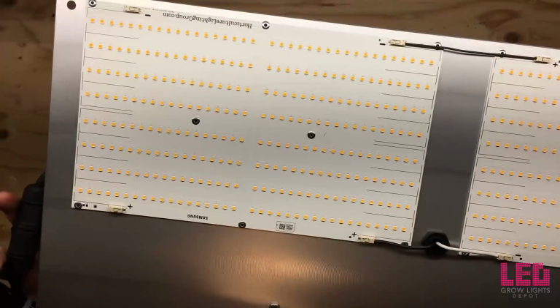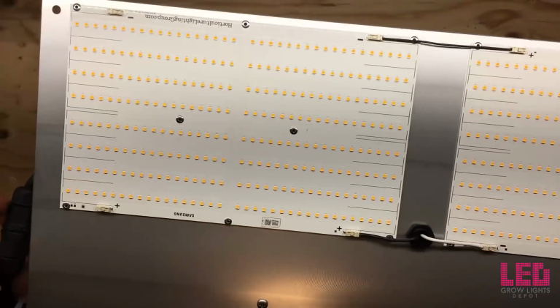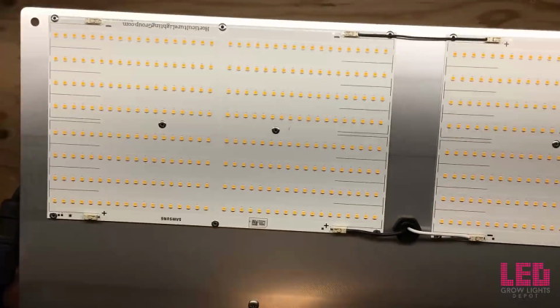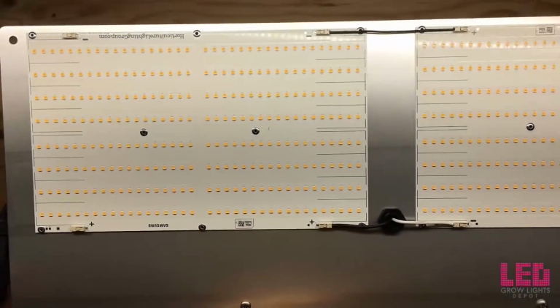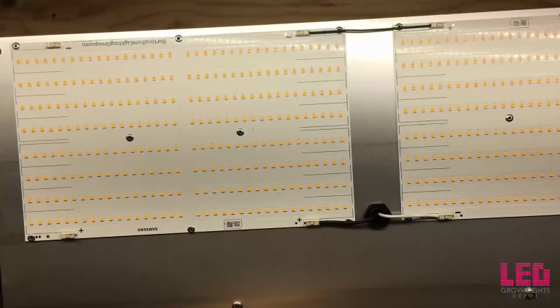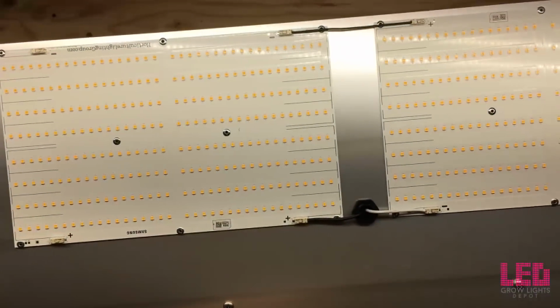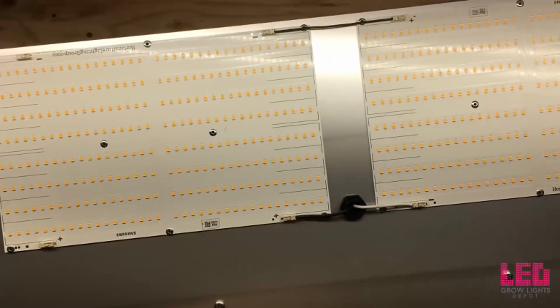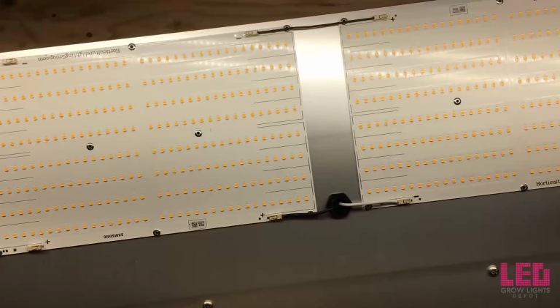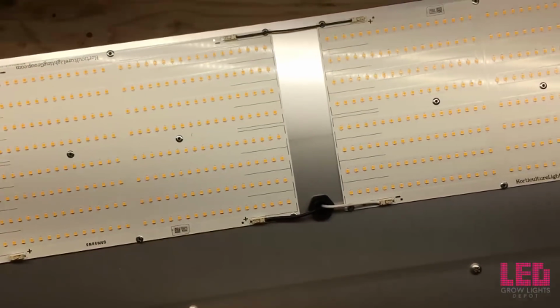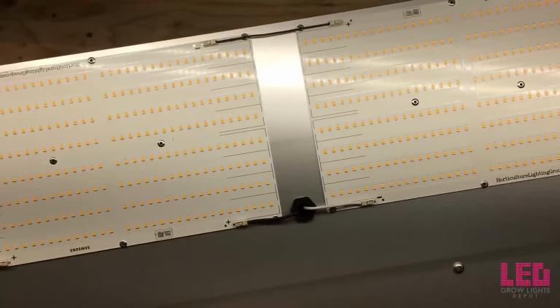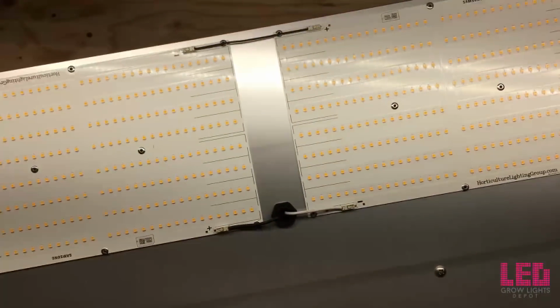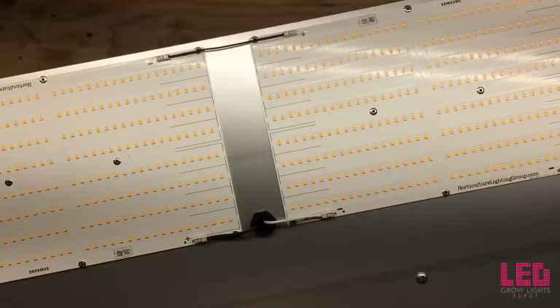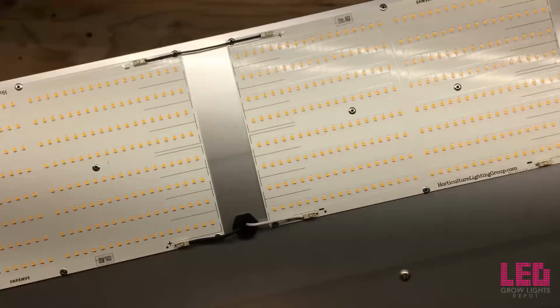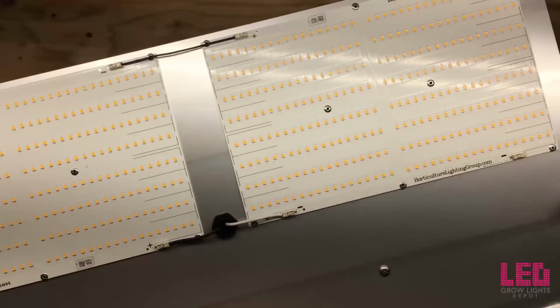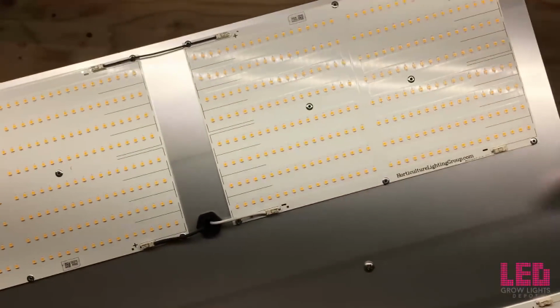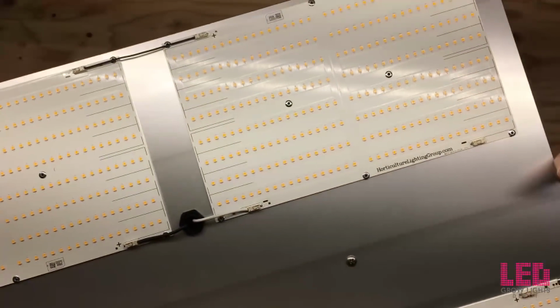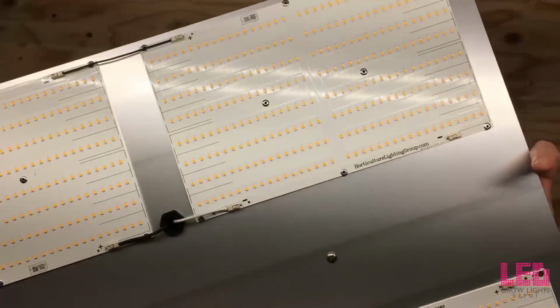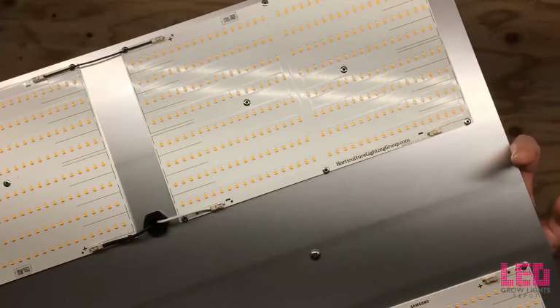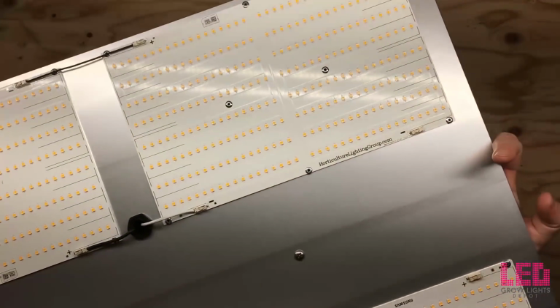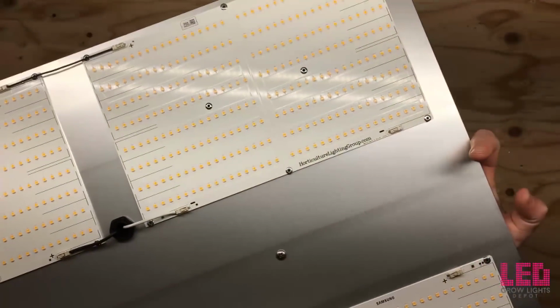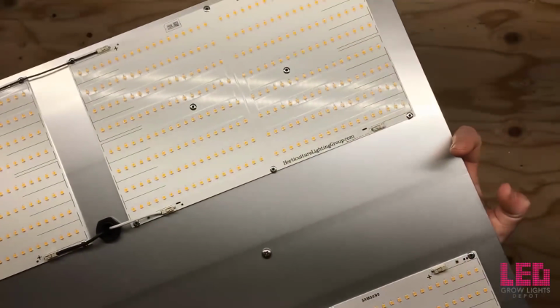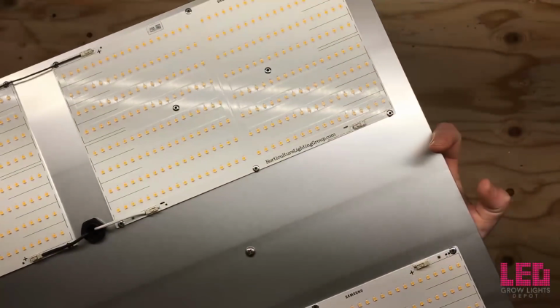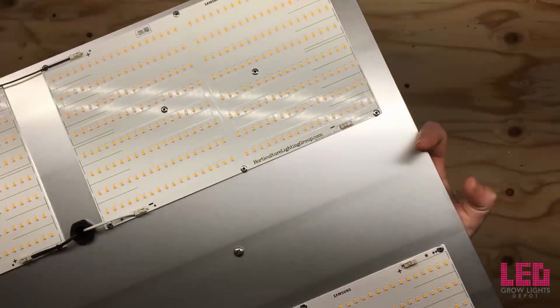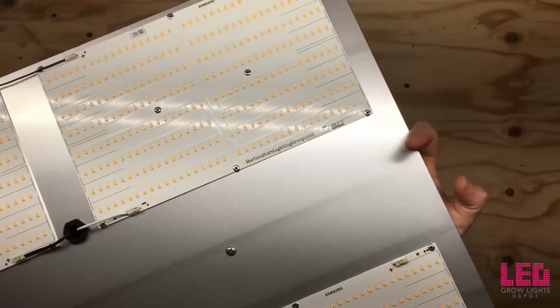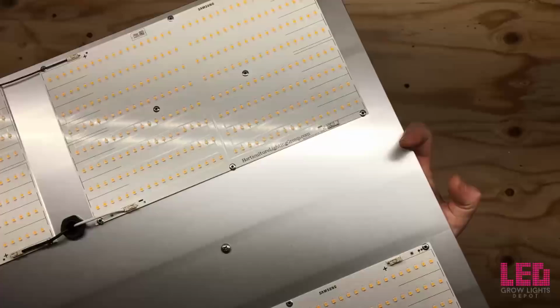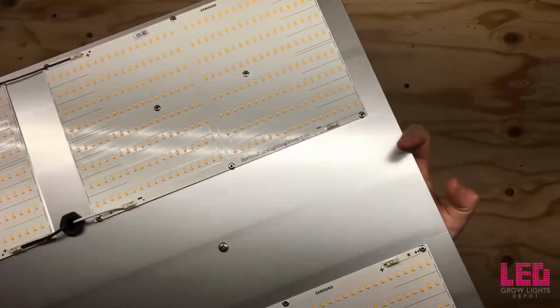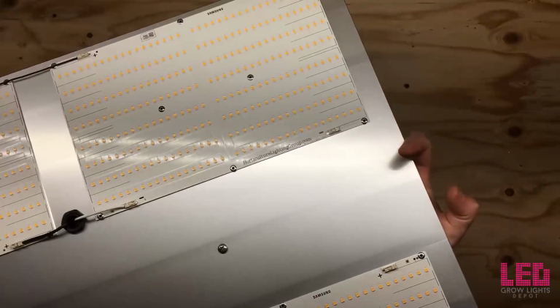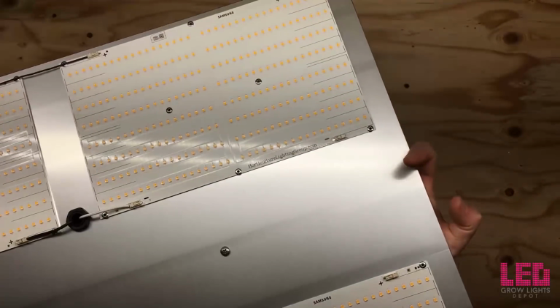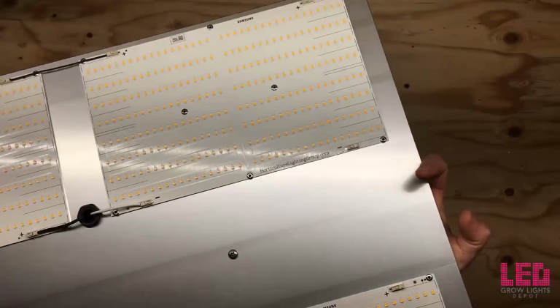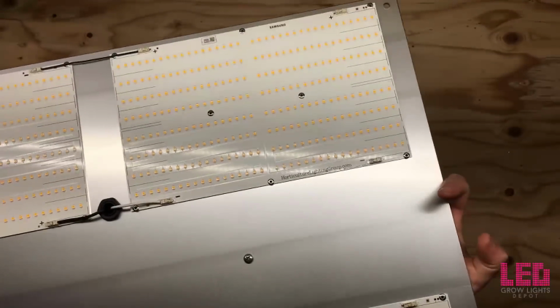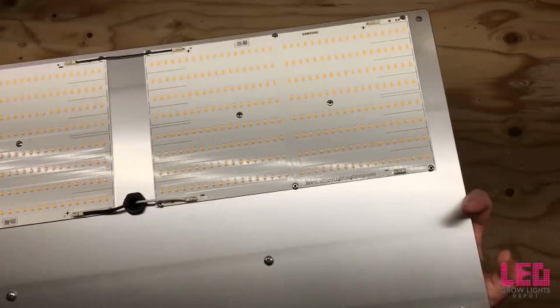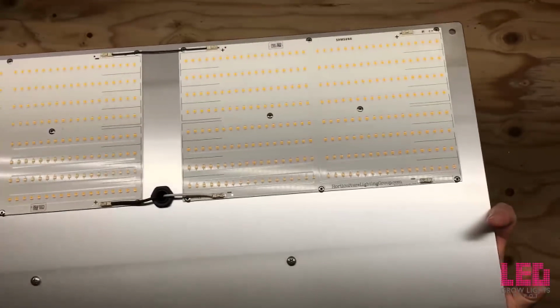And here are the quantum boards. Let me tell you more about this light.